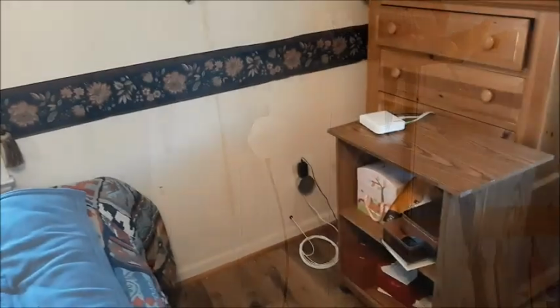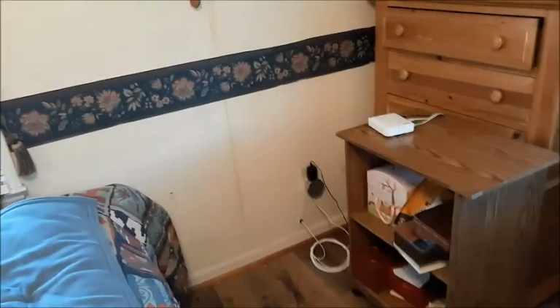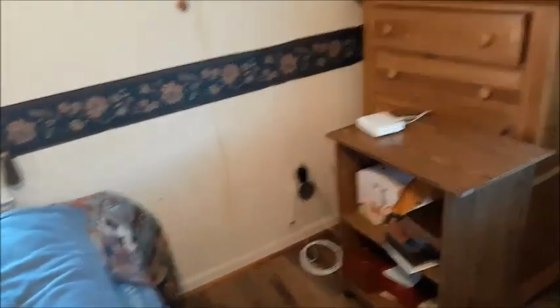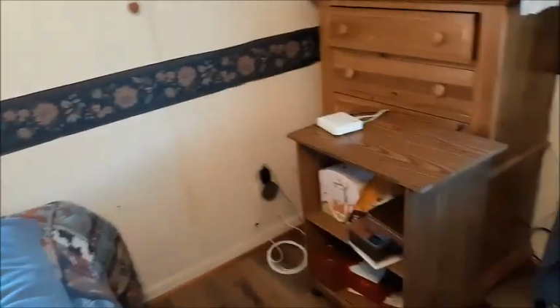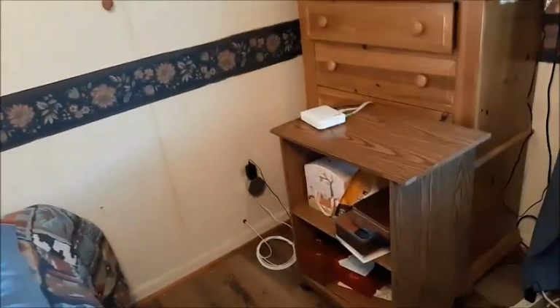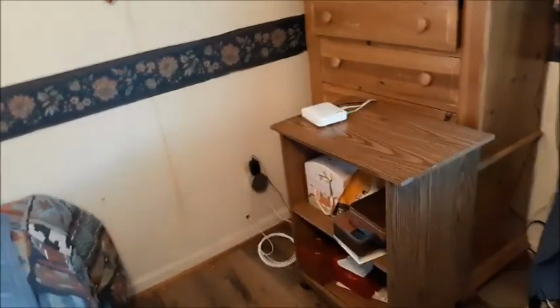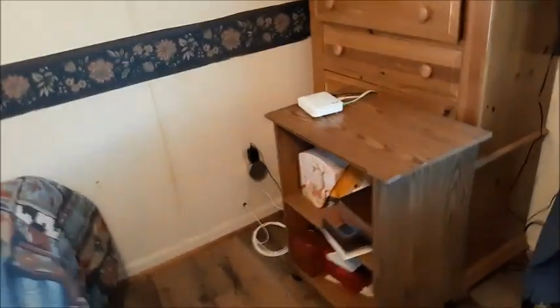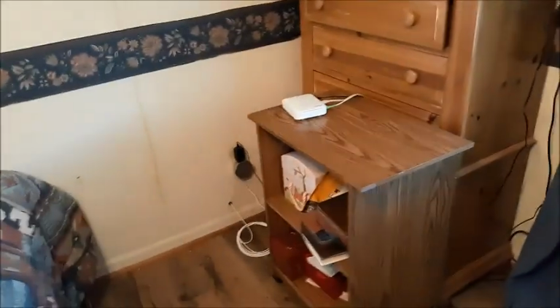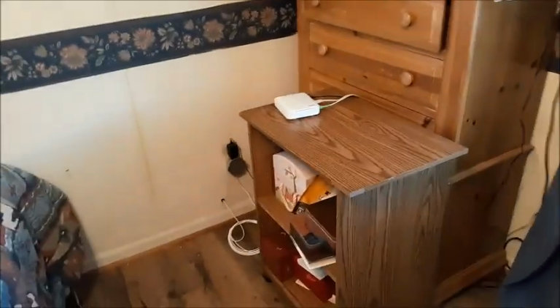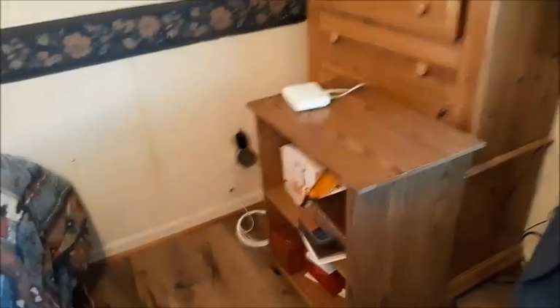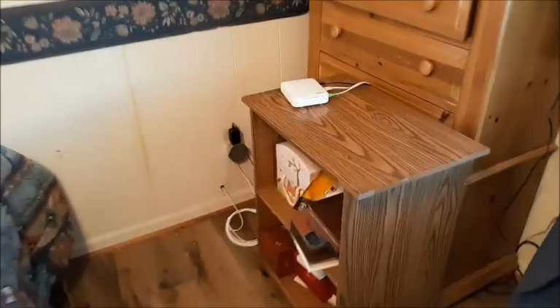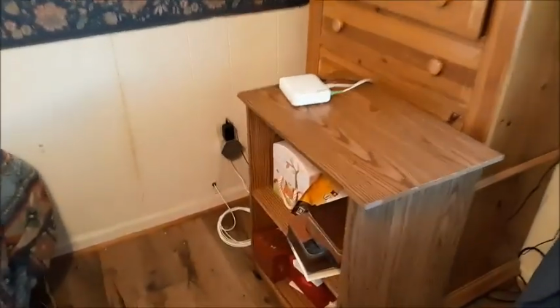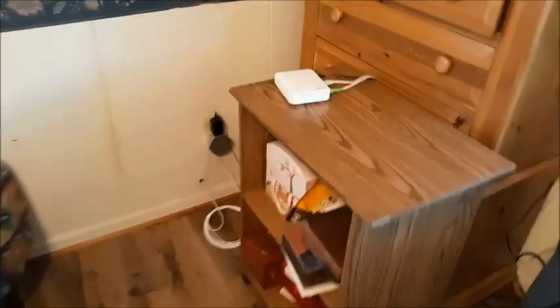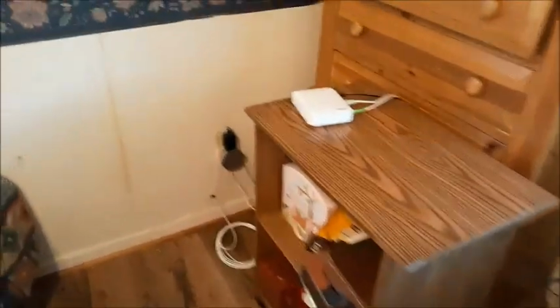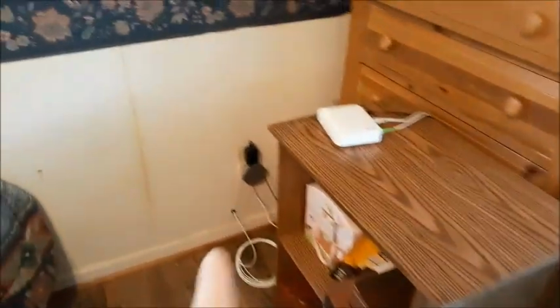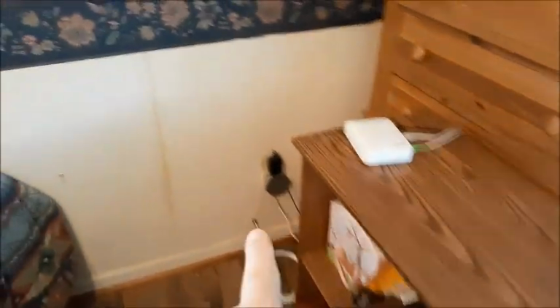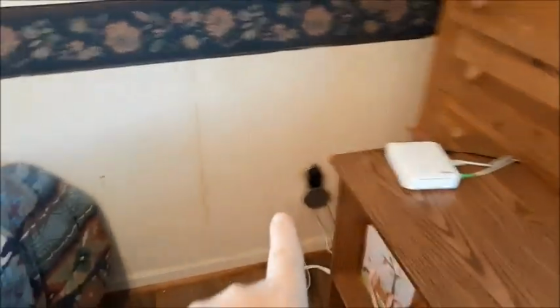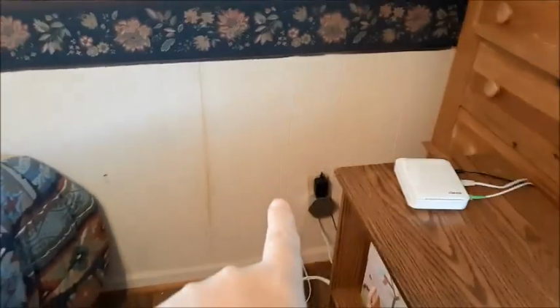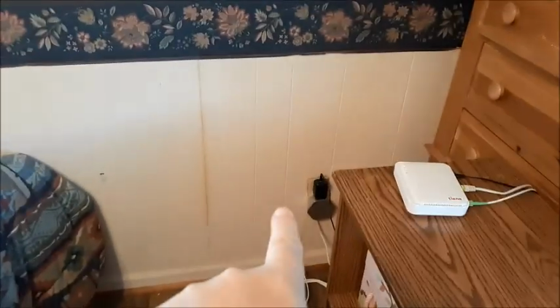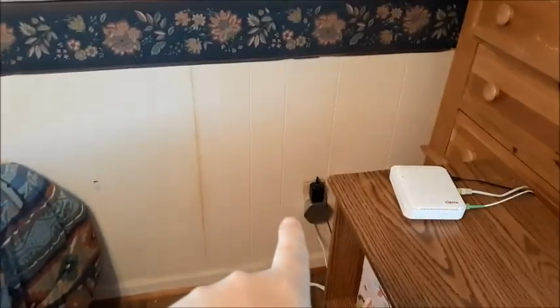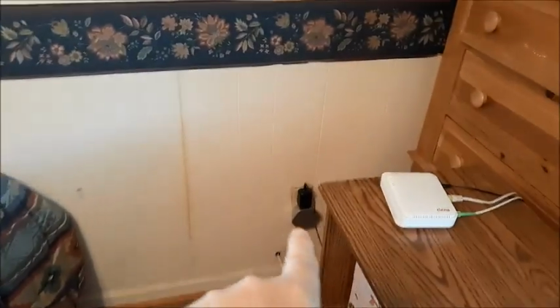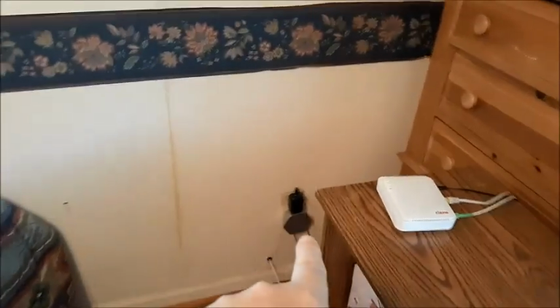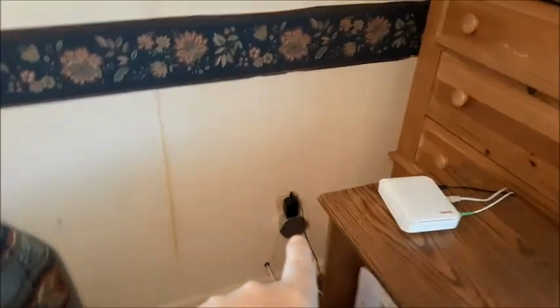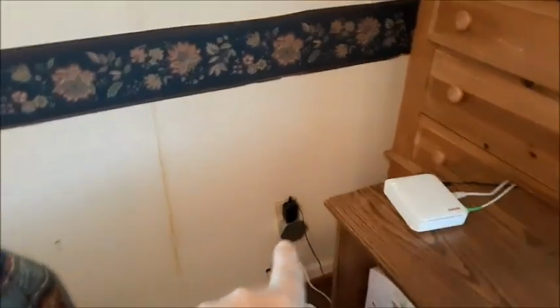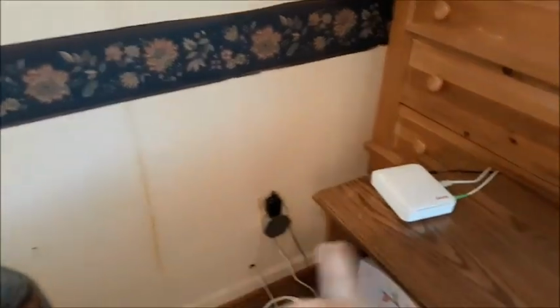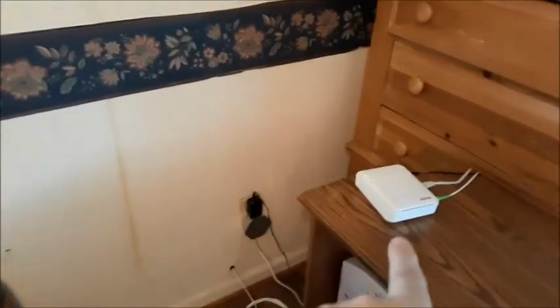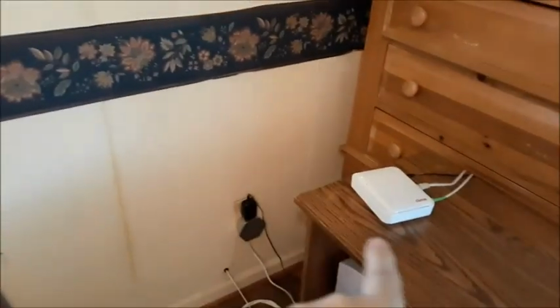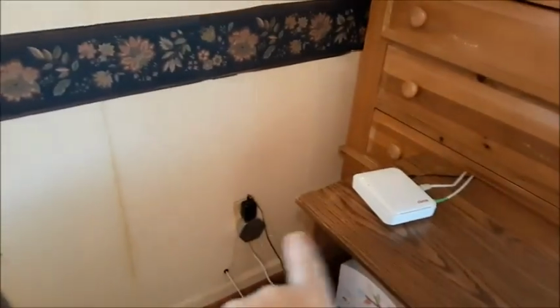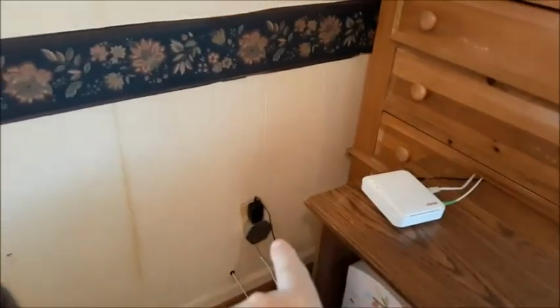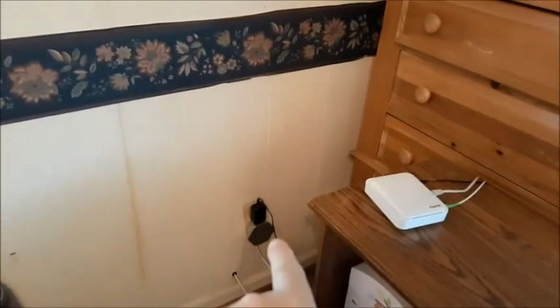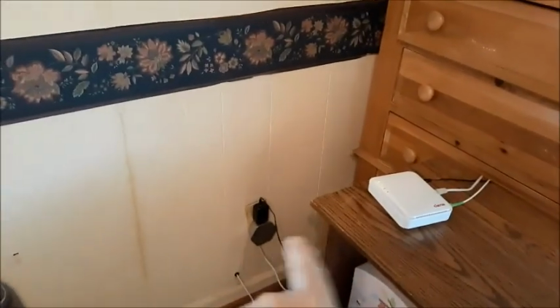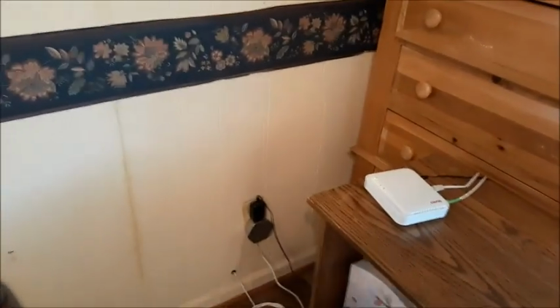So let's go back to the room where the router is. We're going to go to the internet router where I have the Plume antenna connected right here.